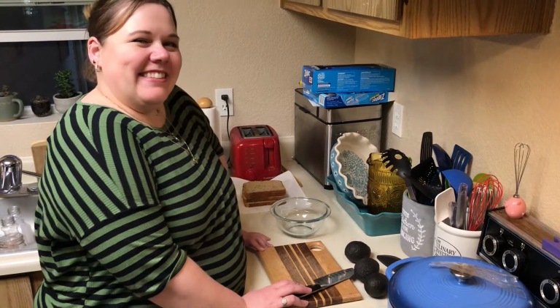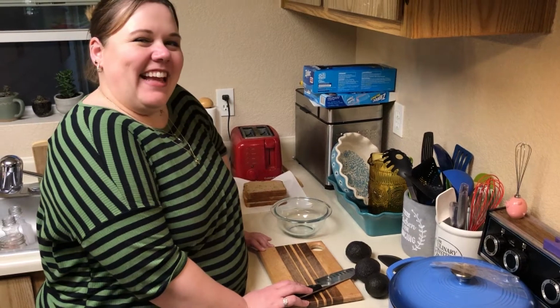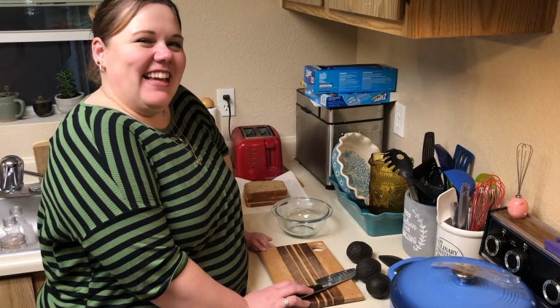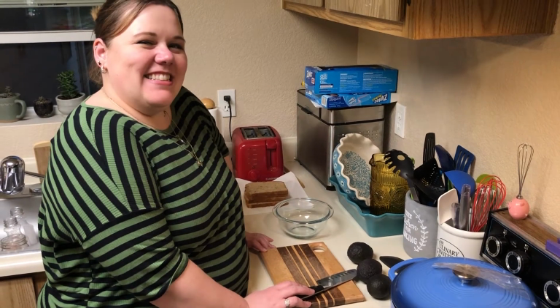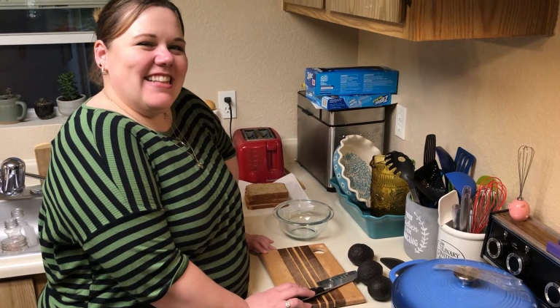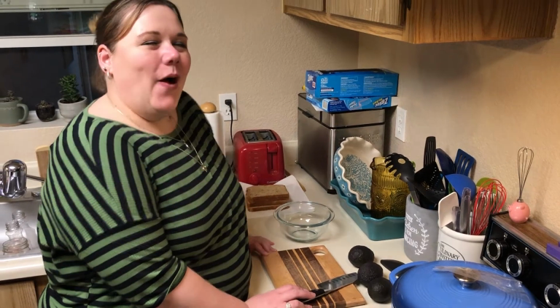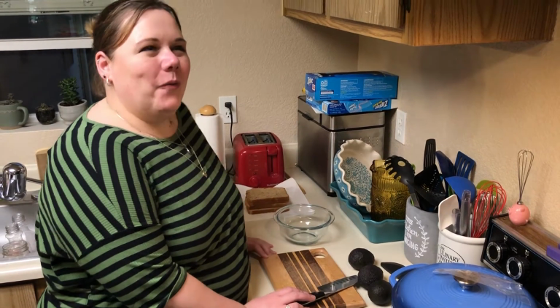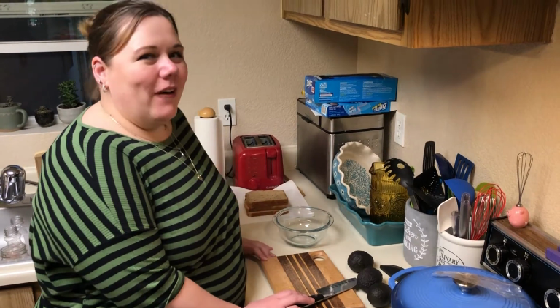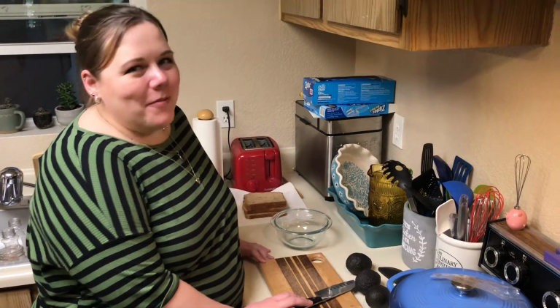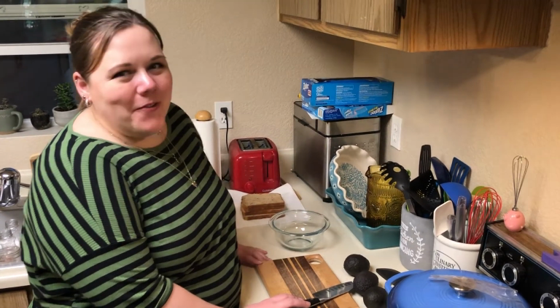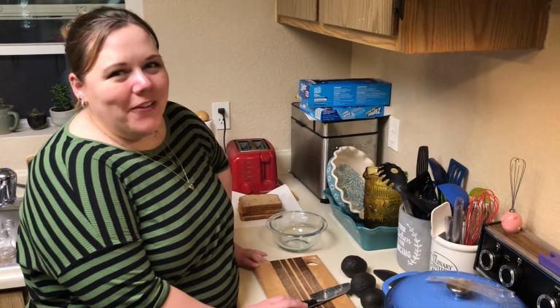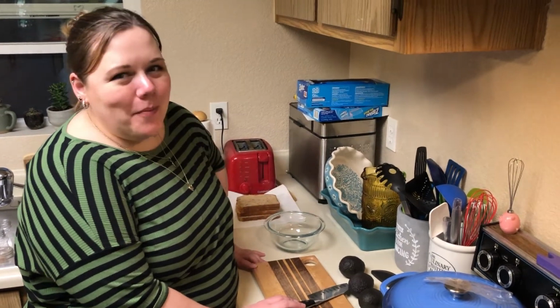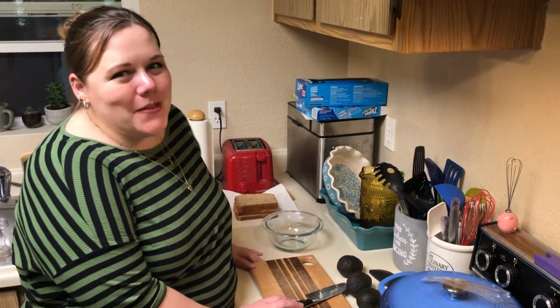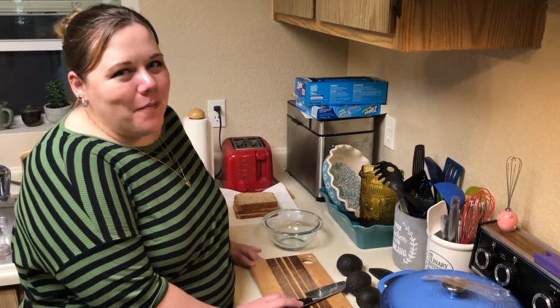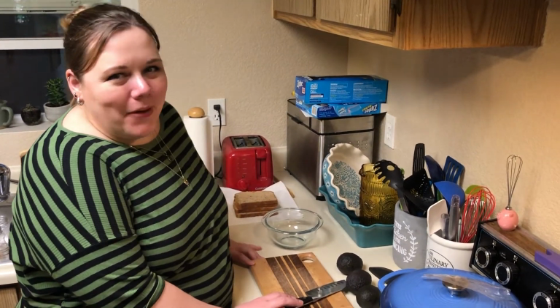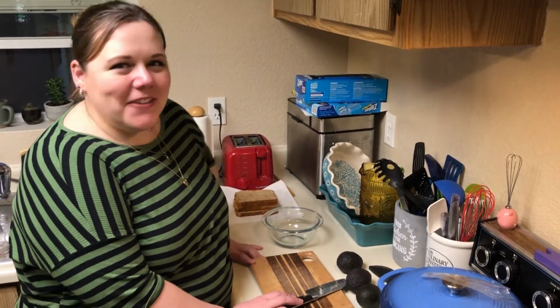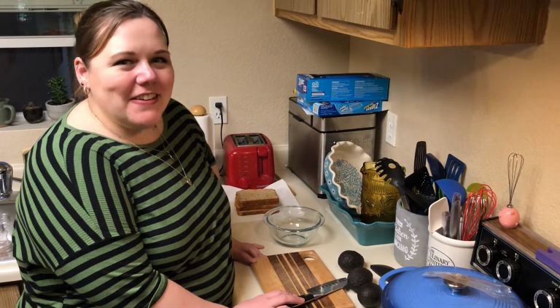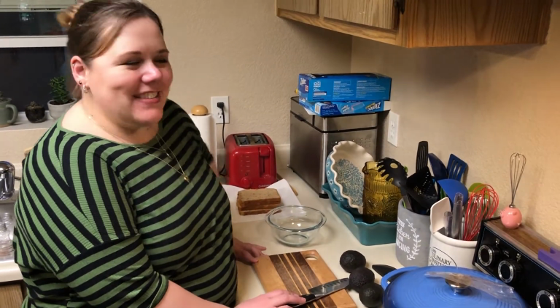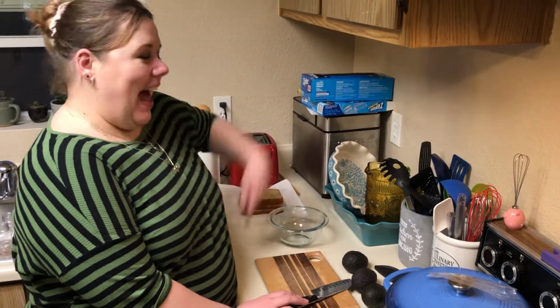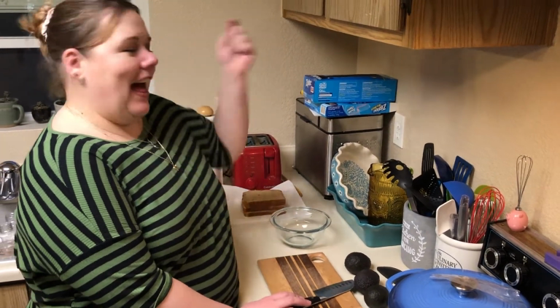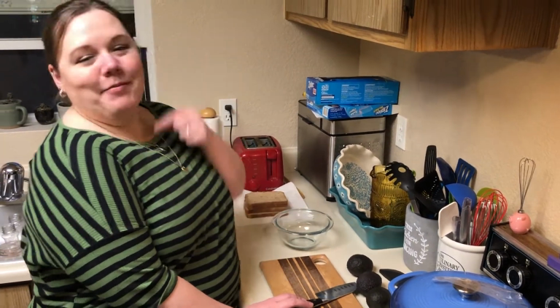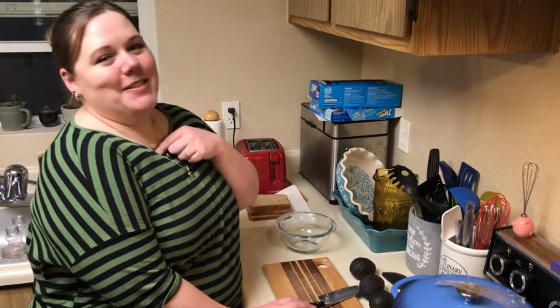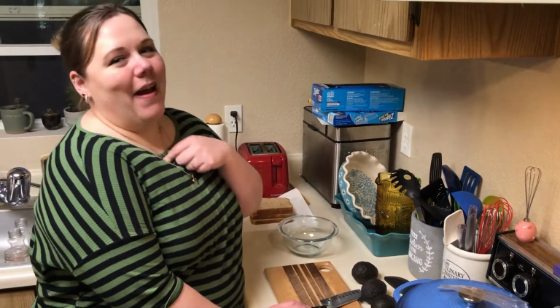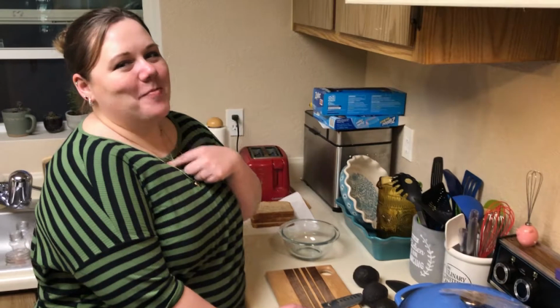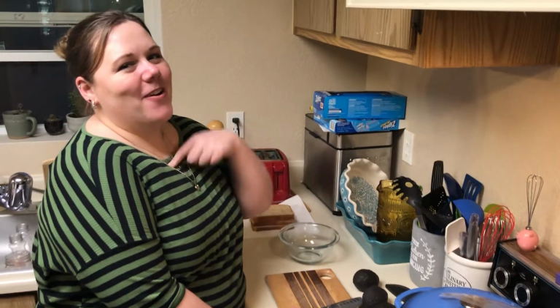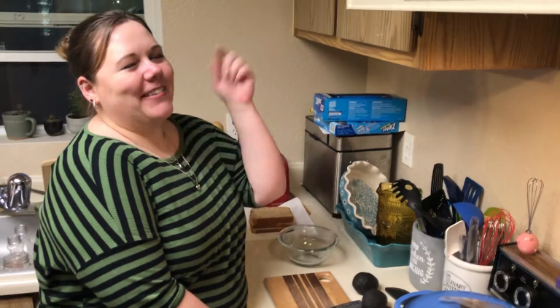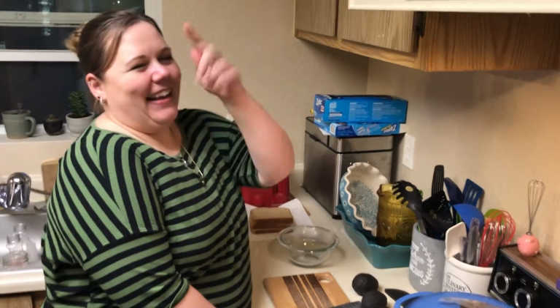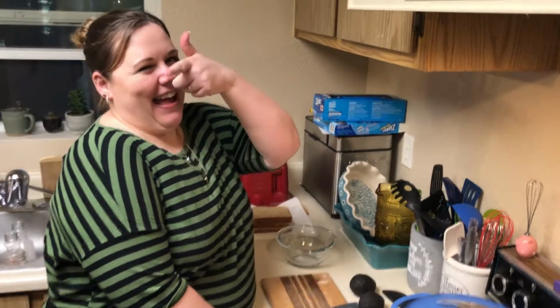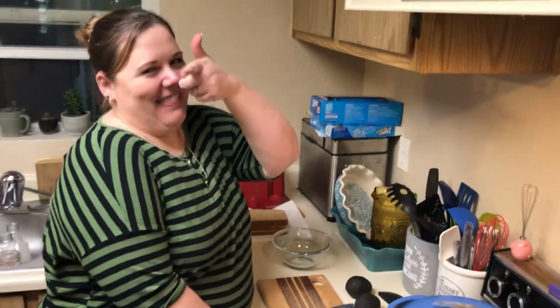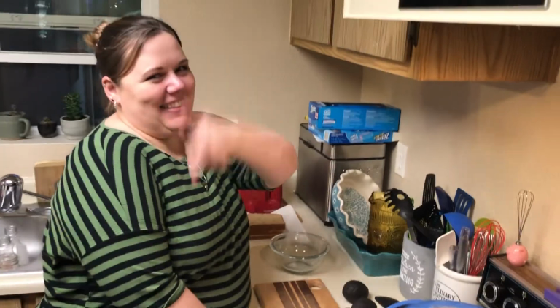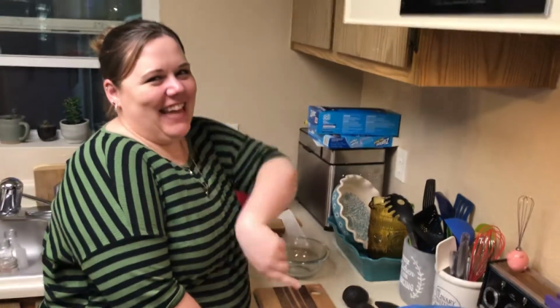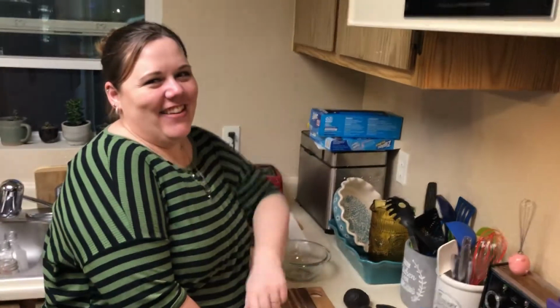Hi kids! Welcome to another episode of Butter and Salt. I'm Krista McLemore, and that's Kevin.